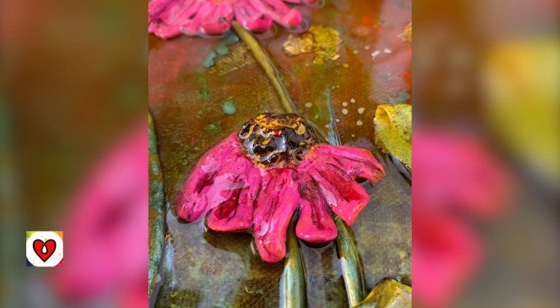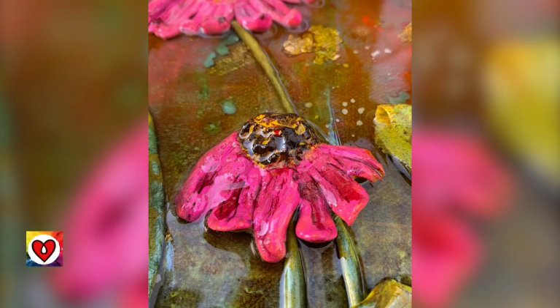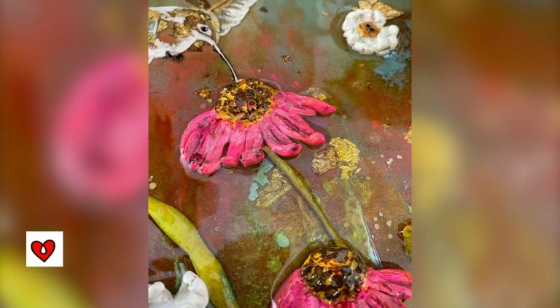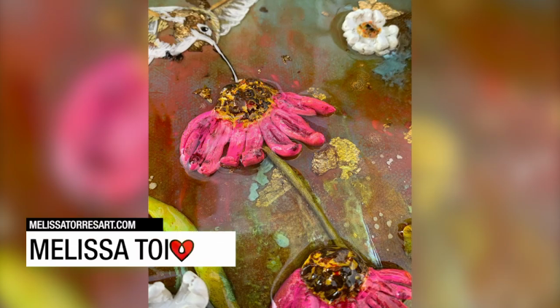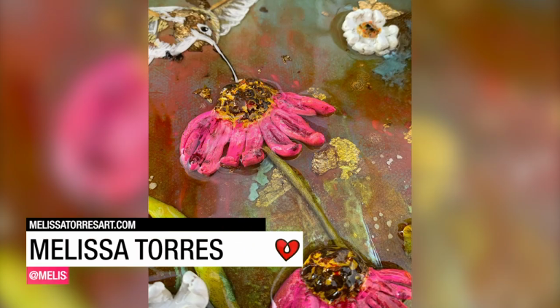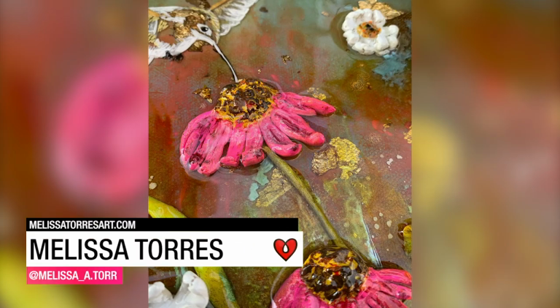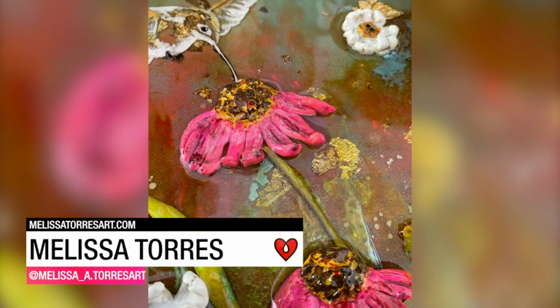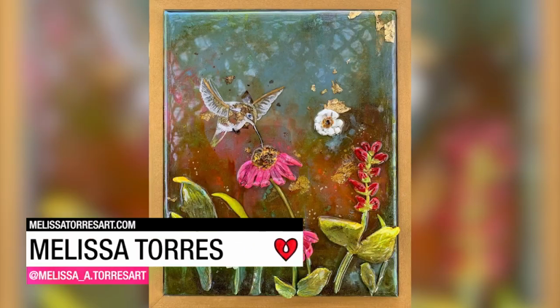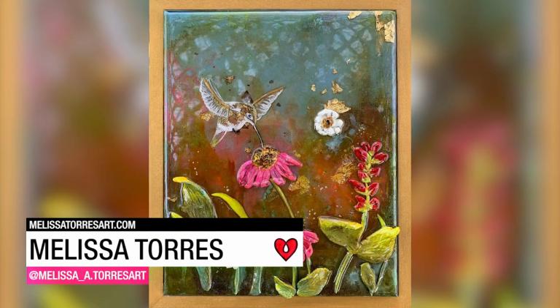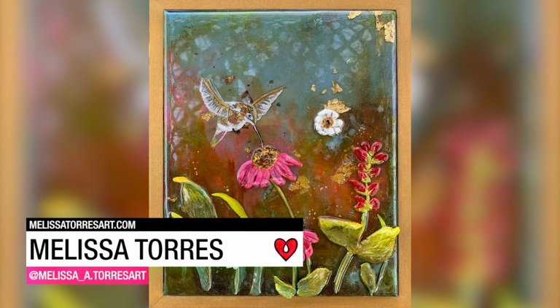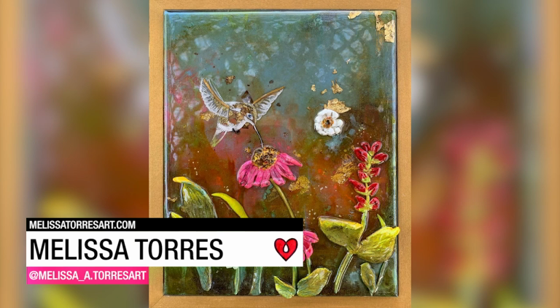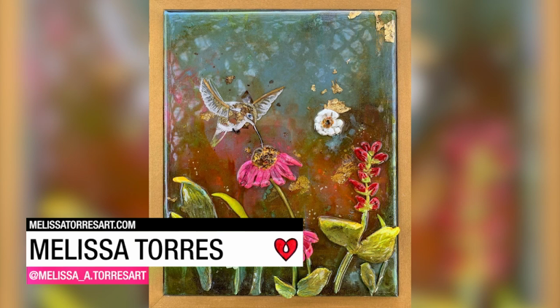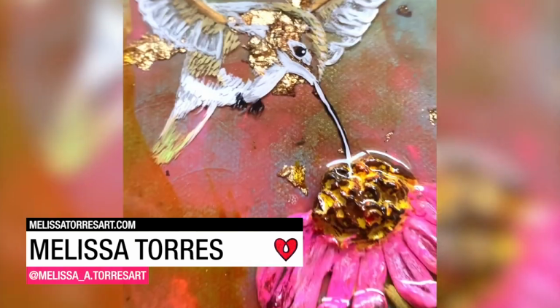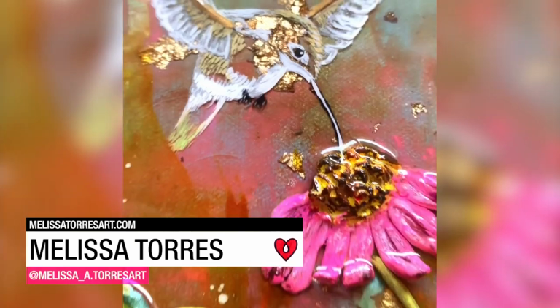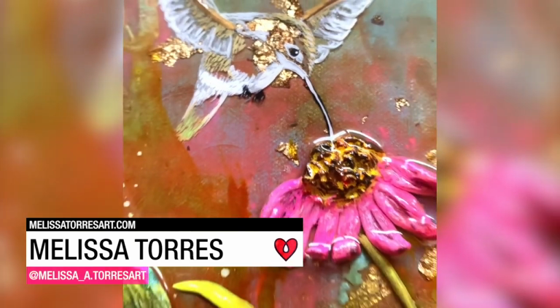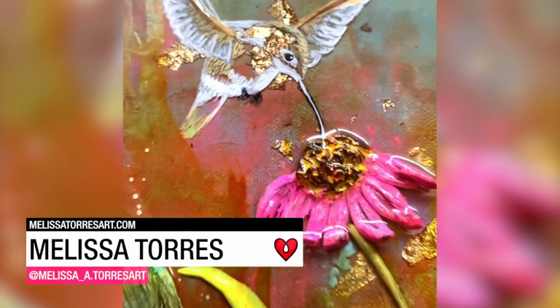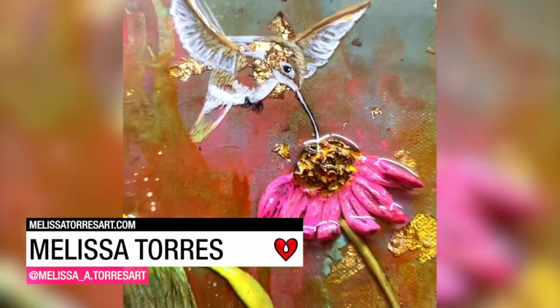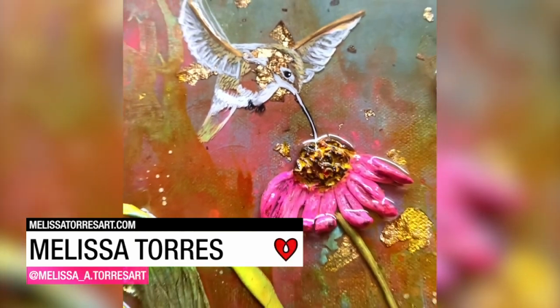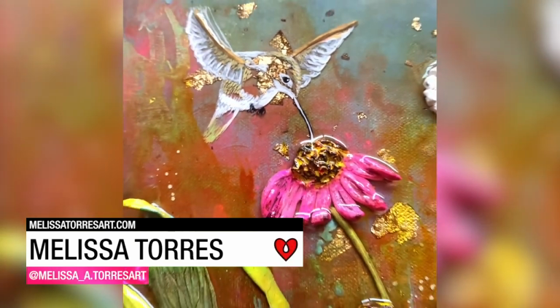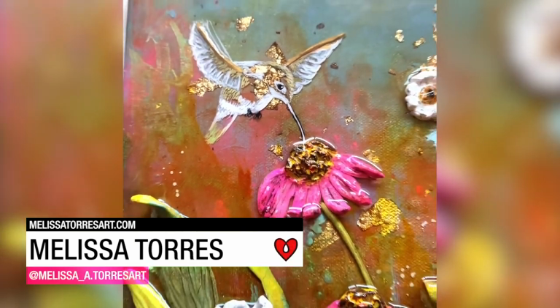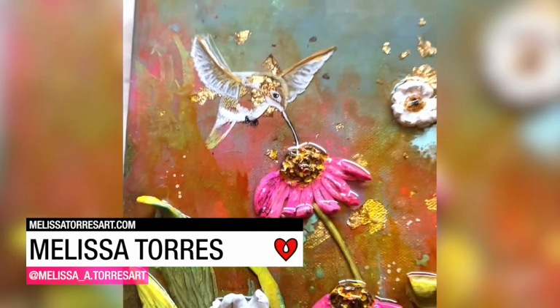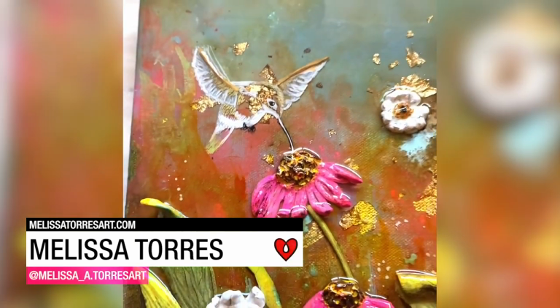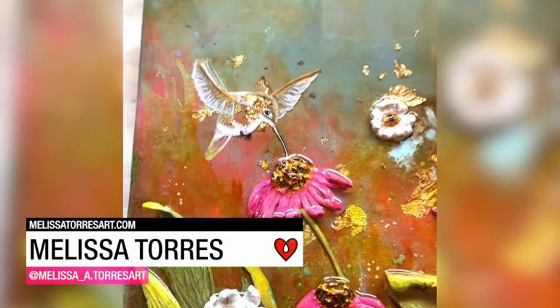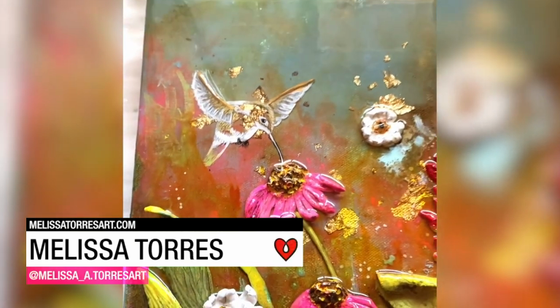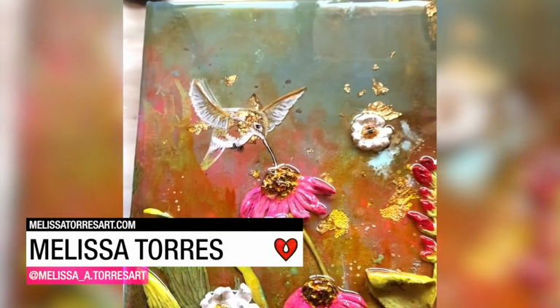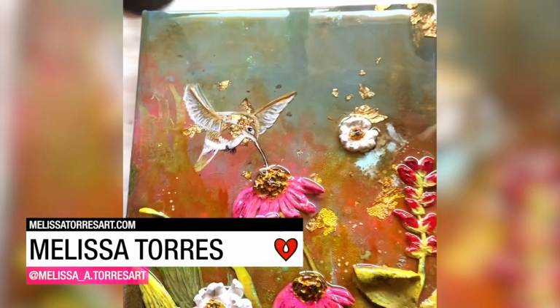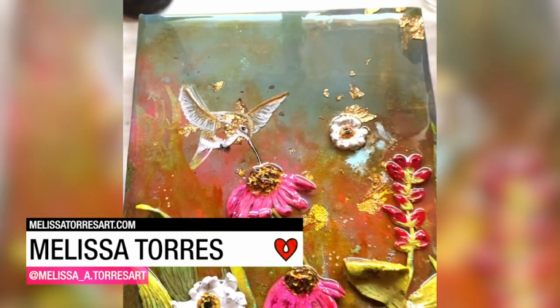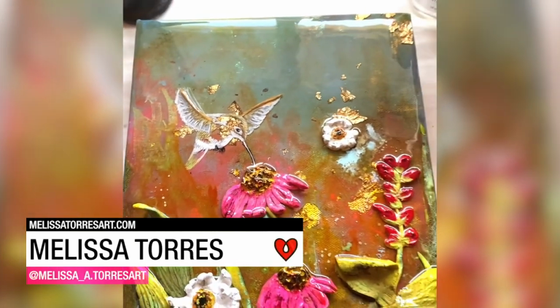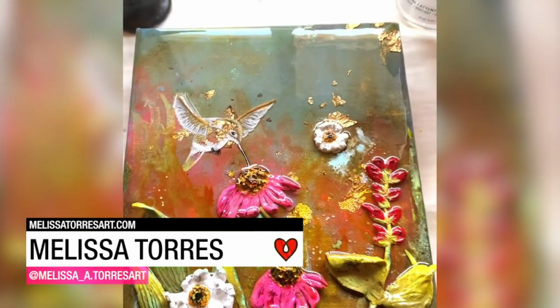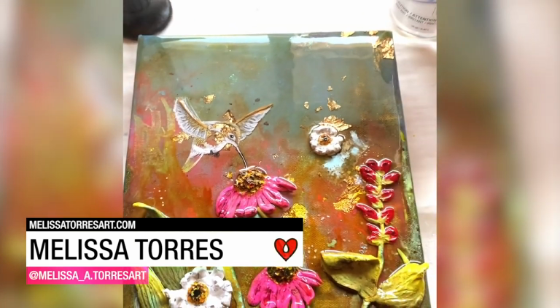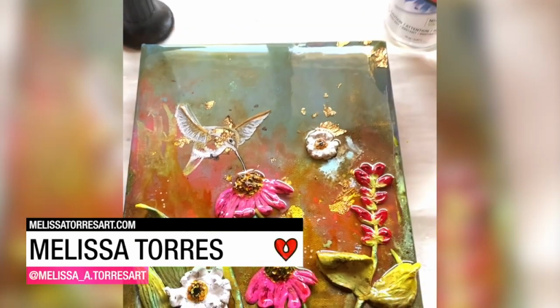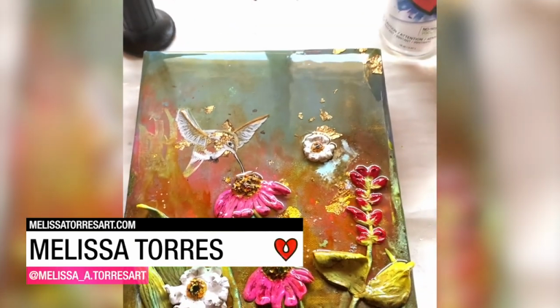Melissa Torres used paper, clay, acrylic paint, gold leaf, and Art Resin to create this 3D painting.